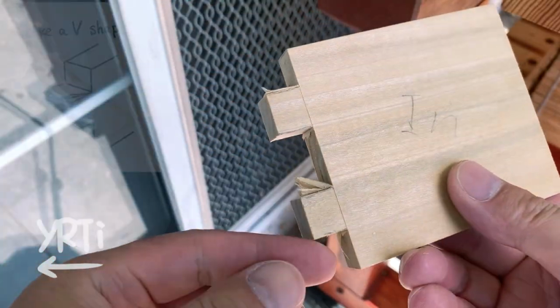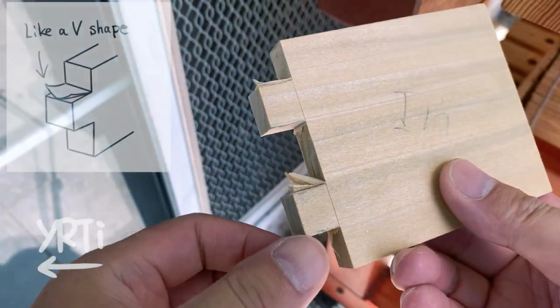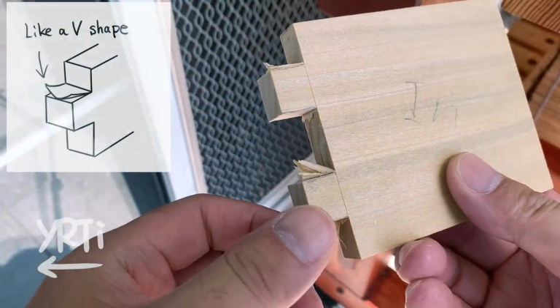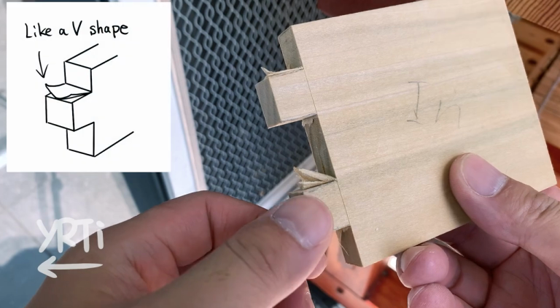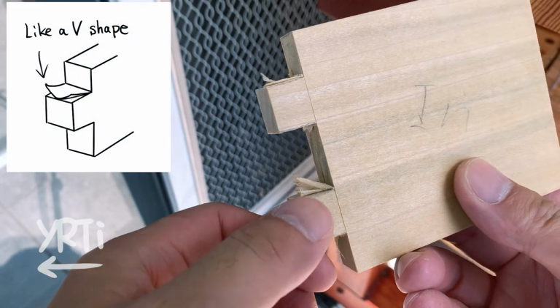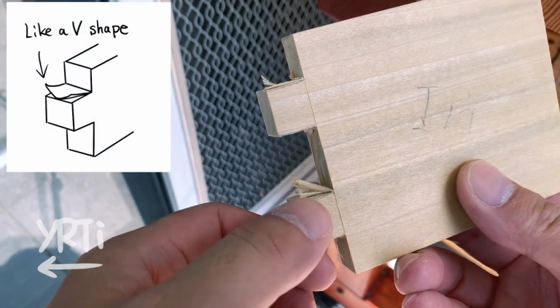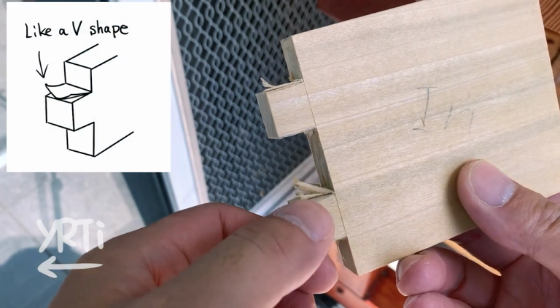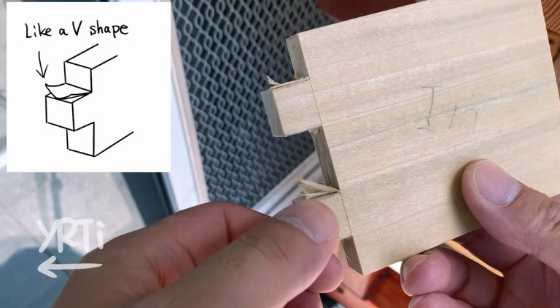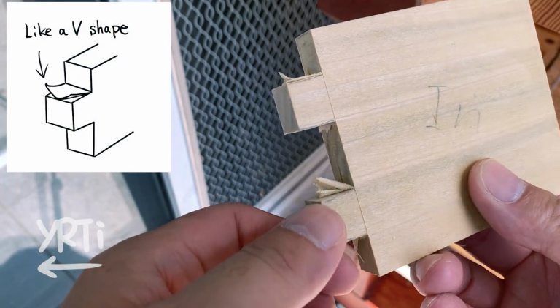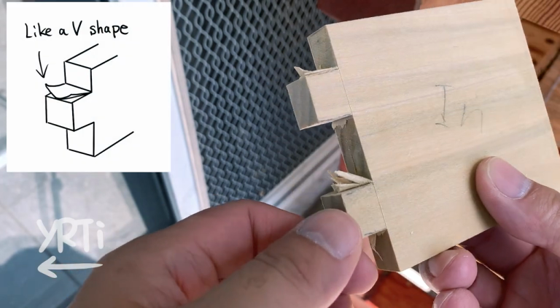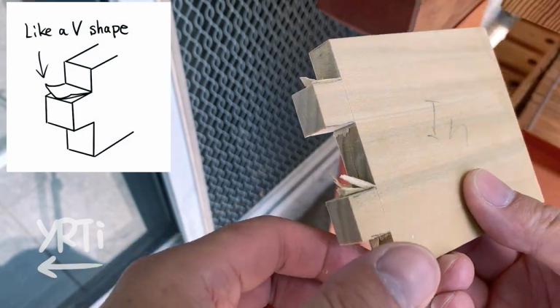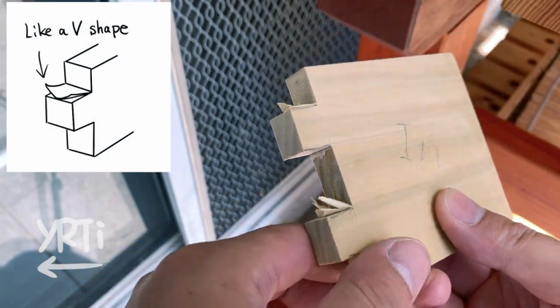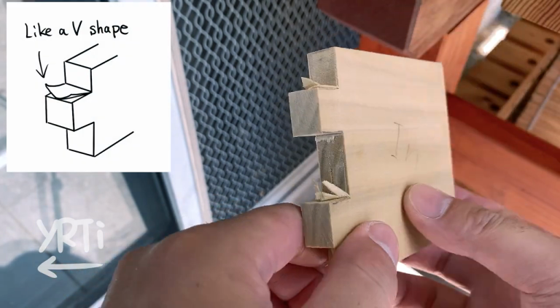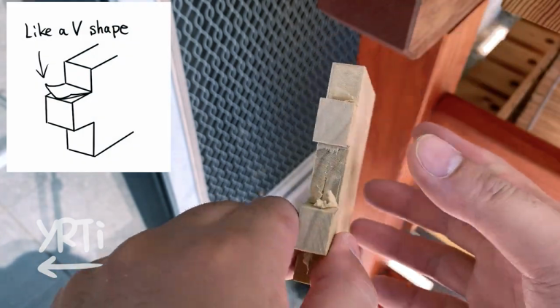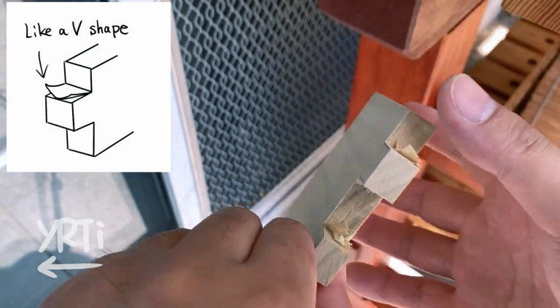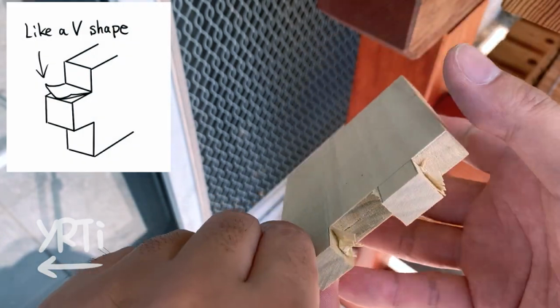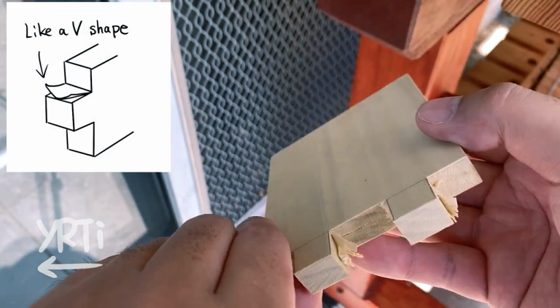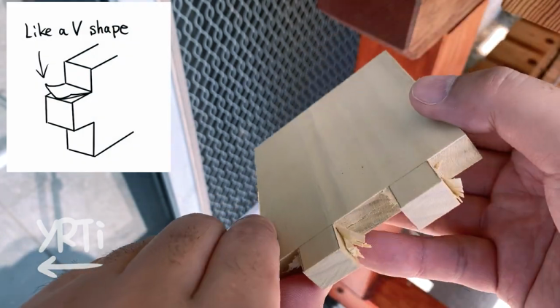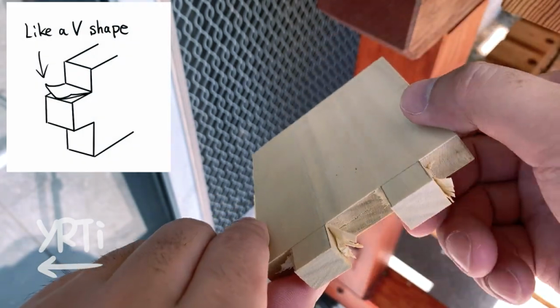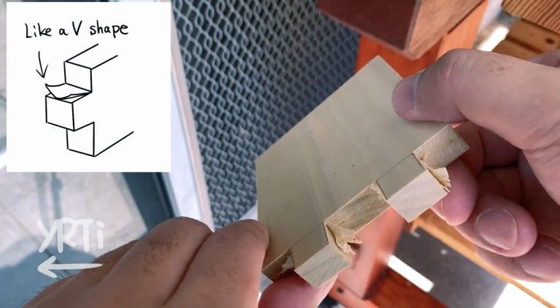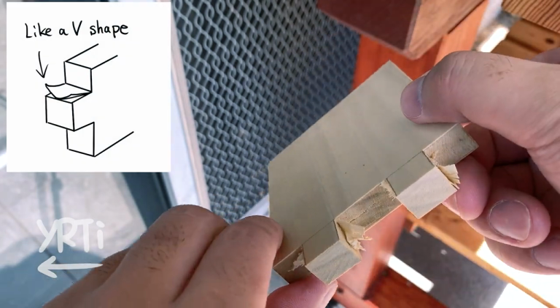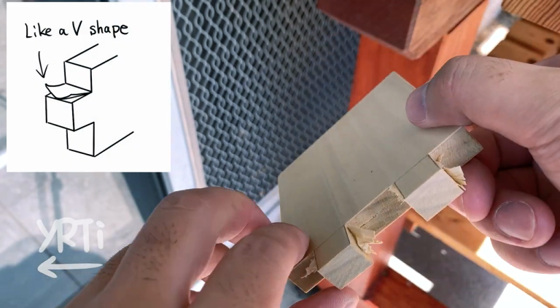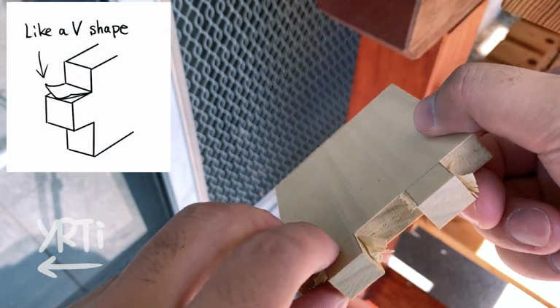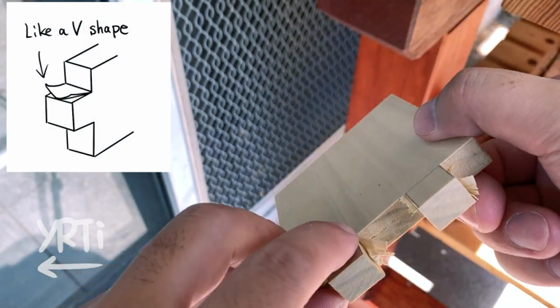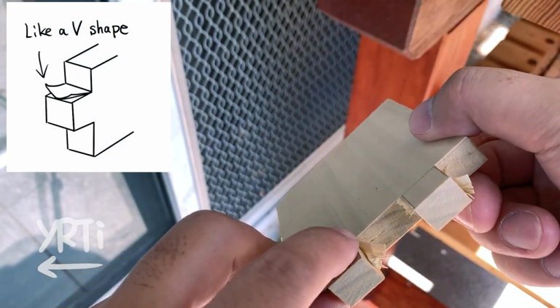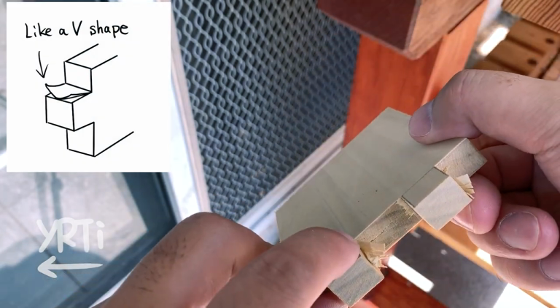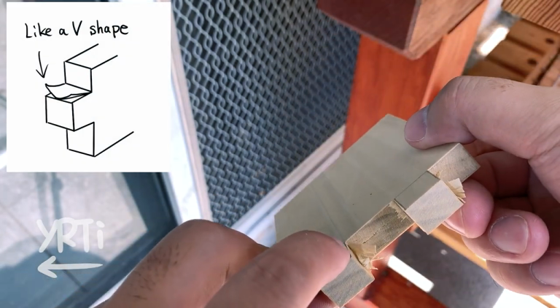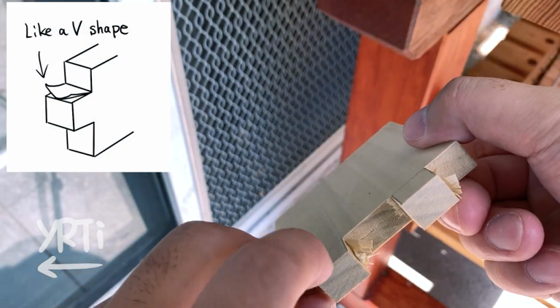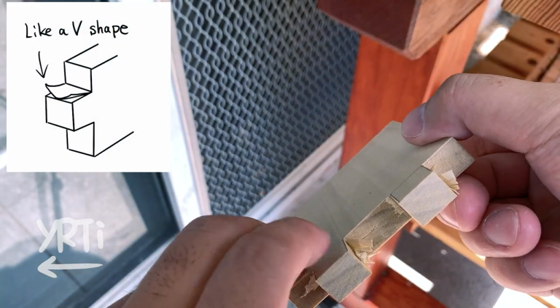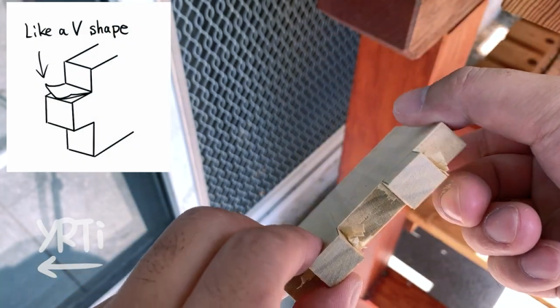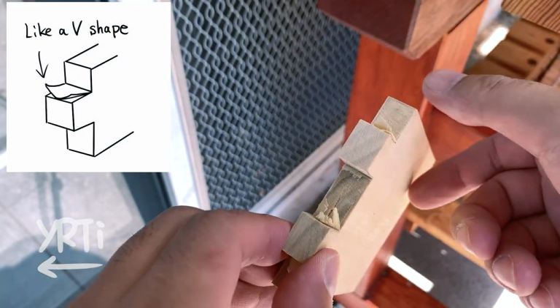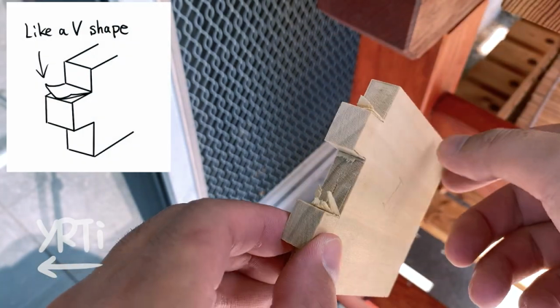Ideally, the end result looks like this V-shape, and now just clean it.